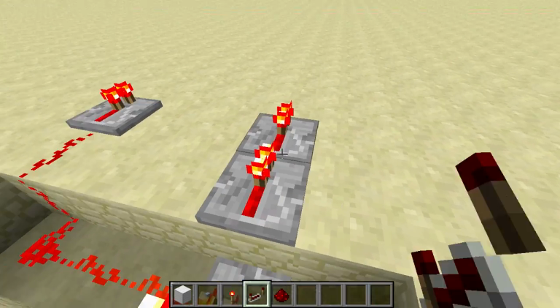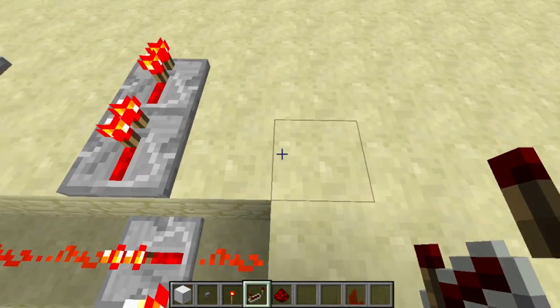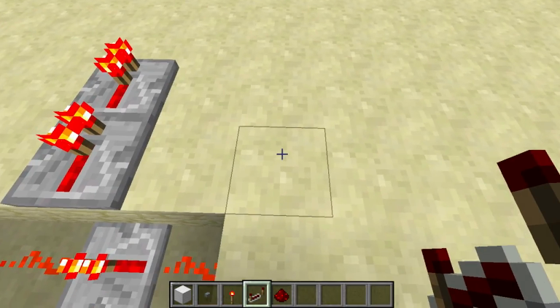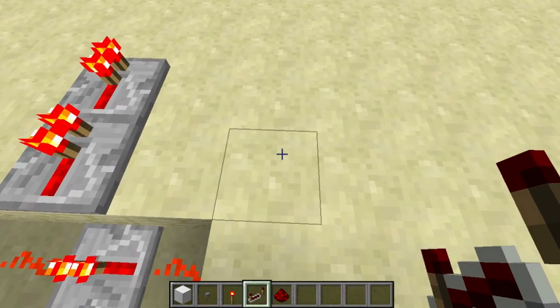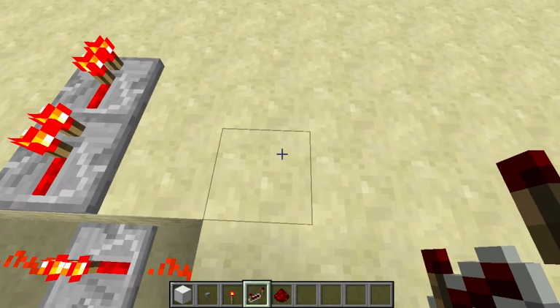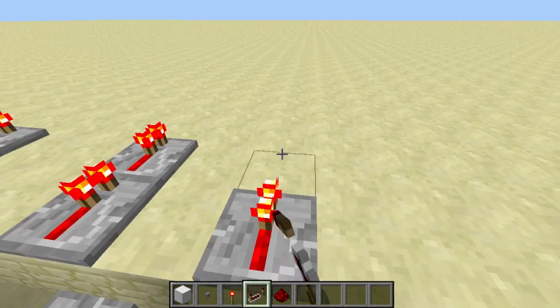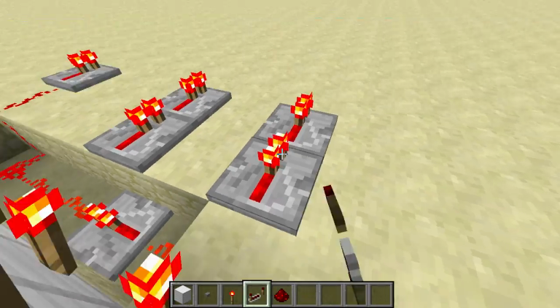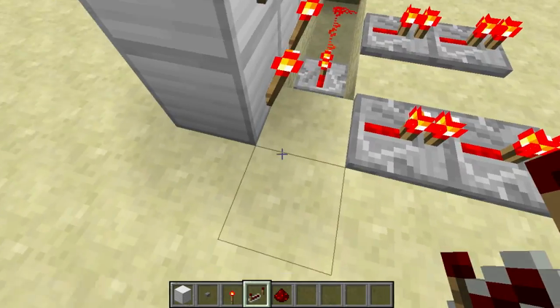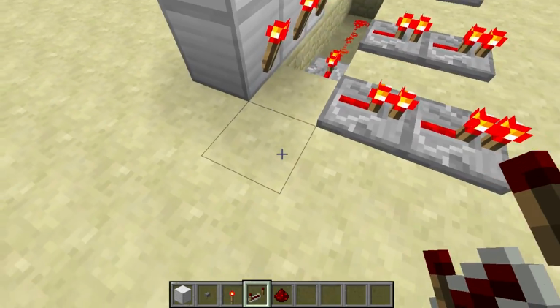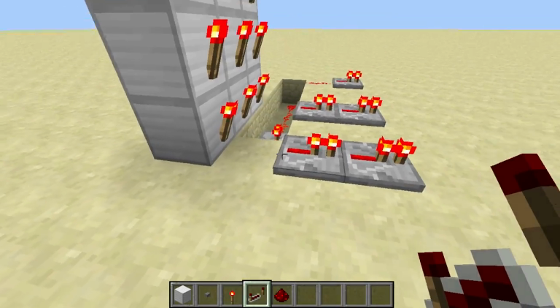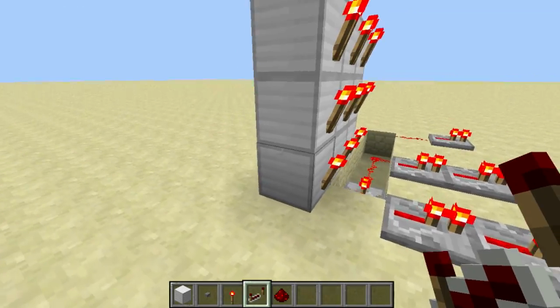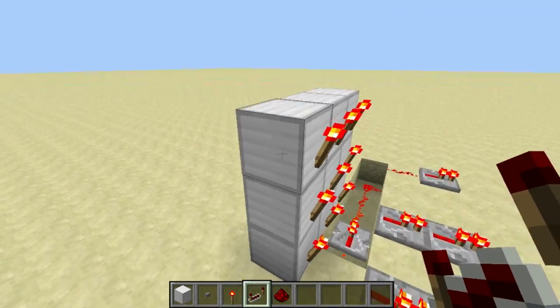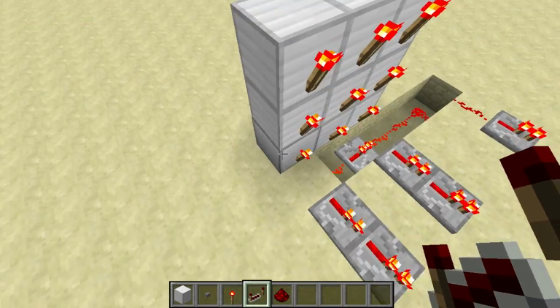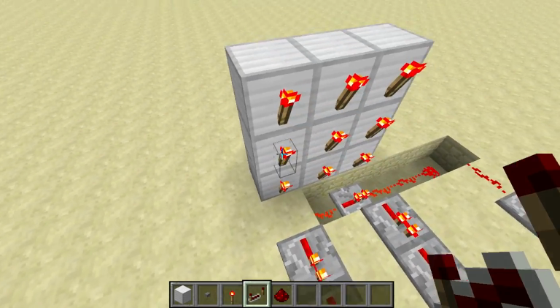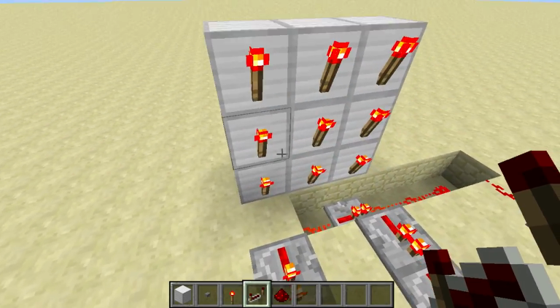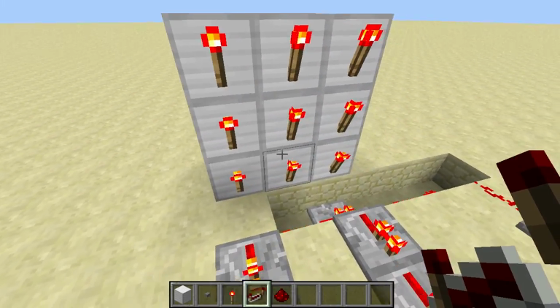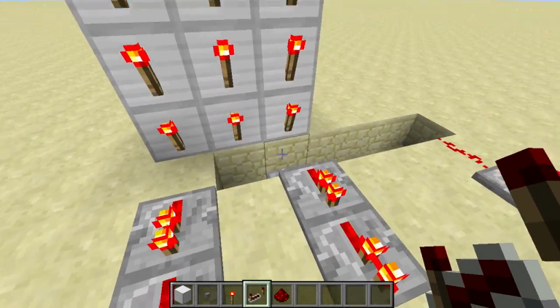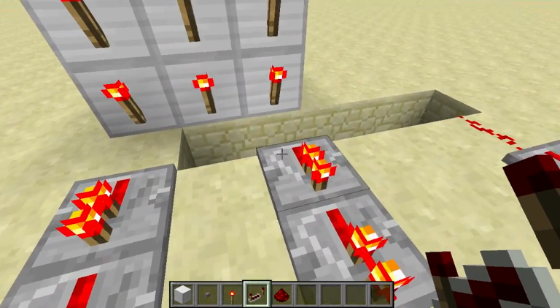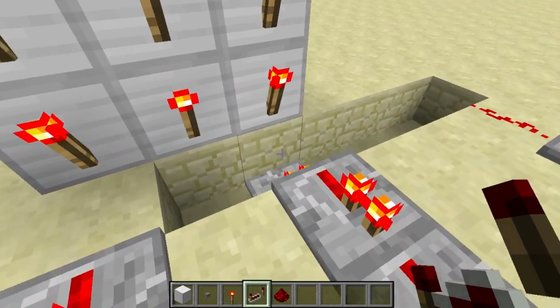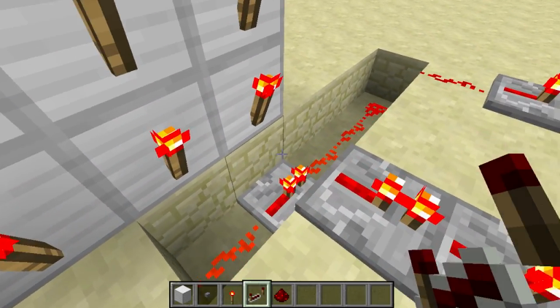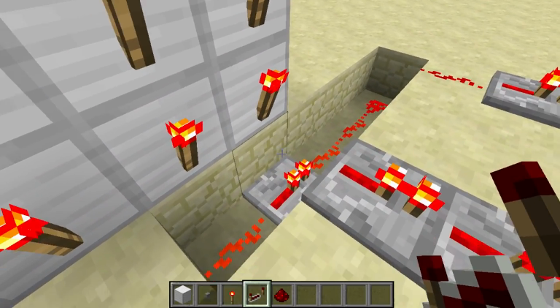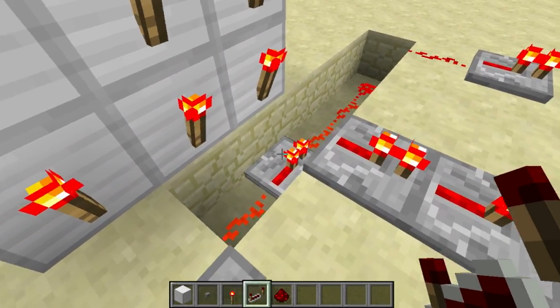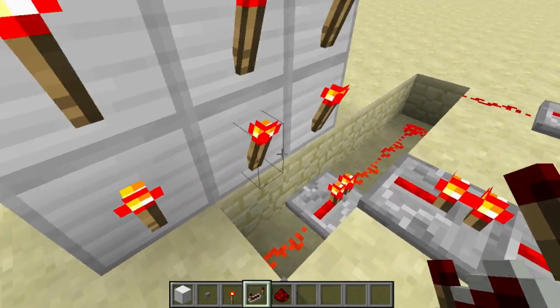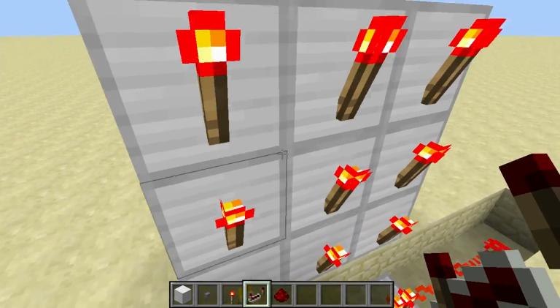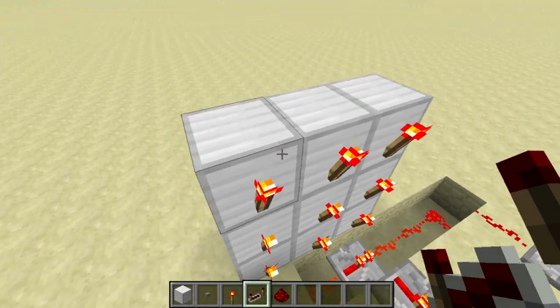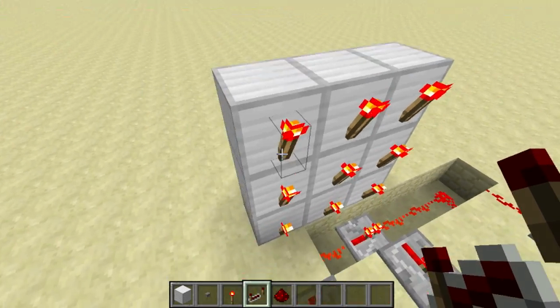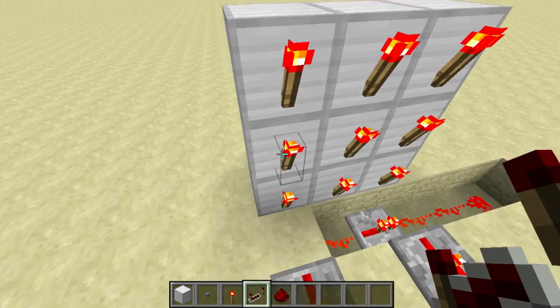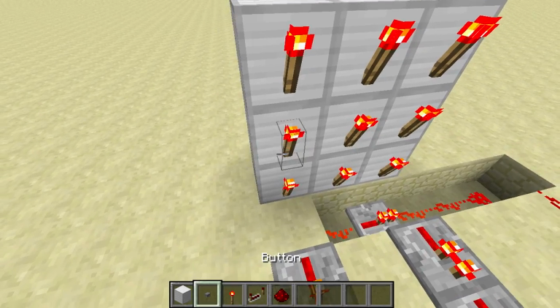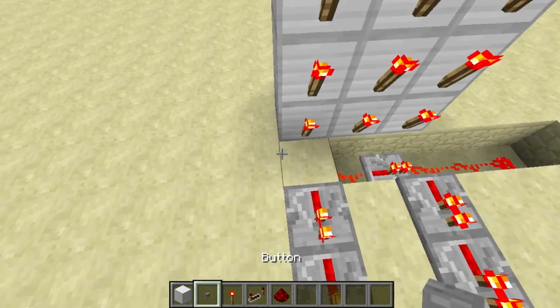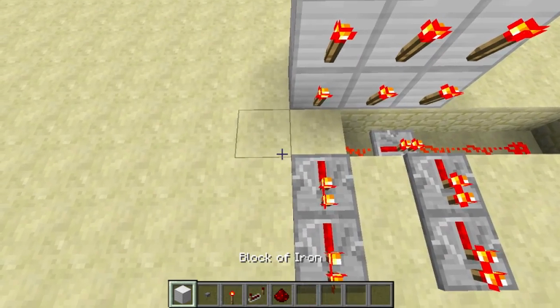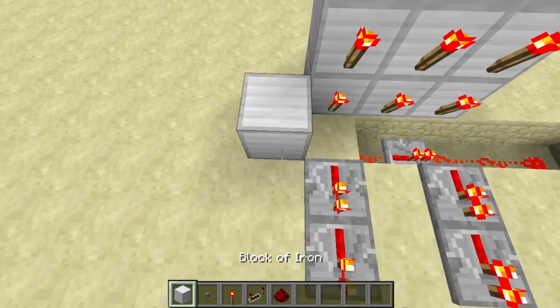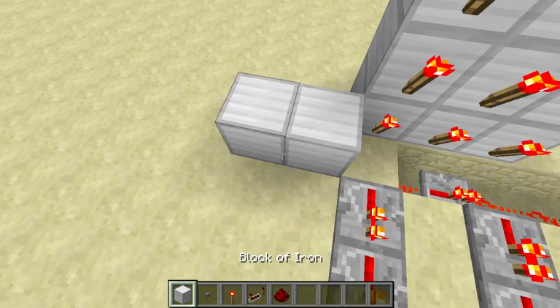Then you put a repeater, redstone, redstone, redstone, redstone, repeater. Then right here: repeater, repeater, repeater, repeater. Okay, we're done with that part.